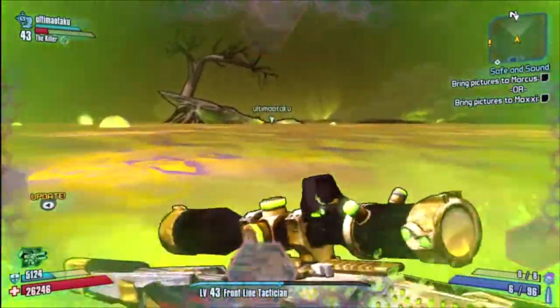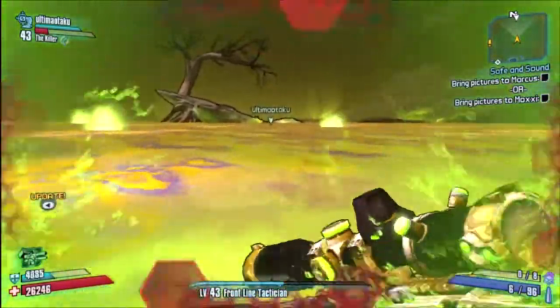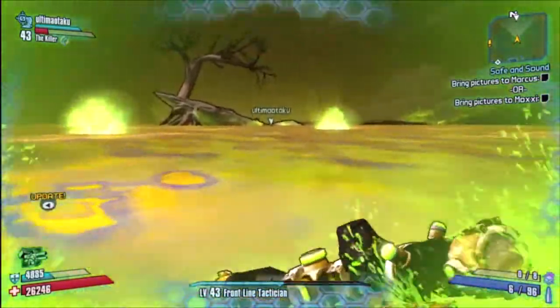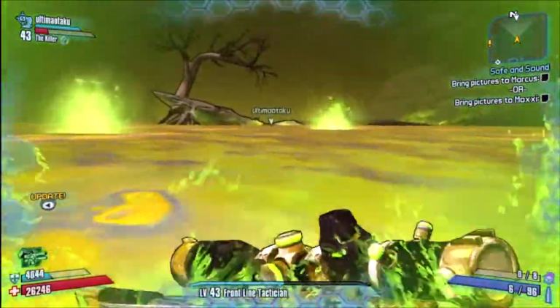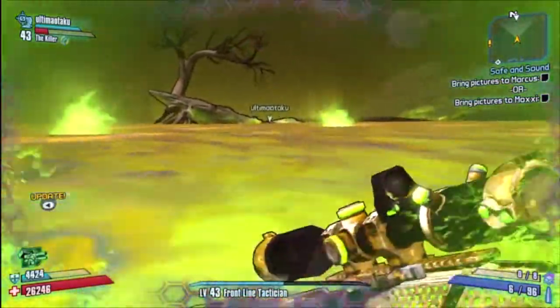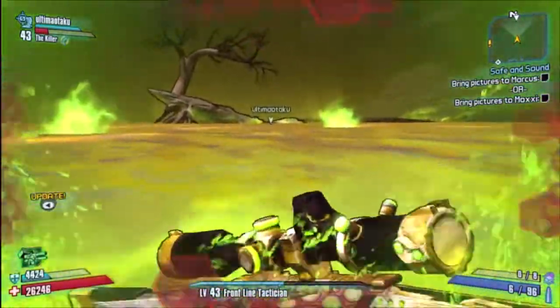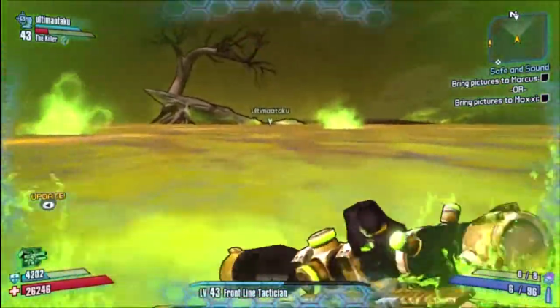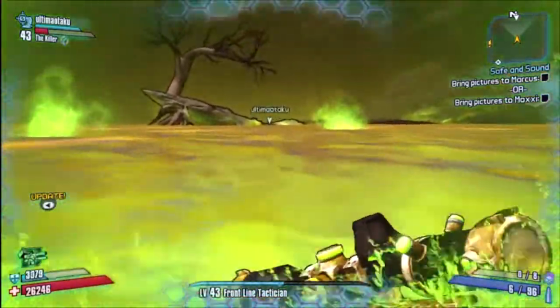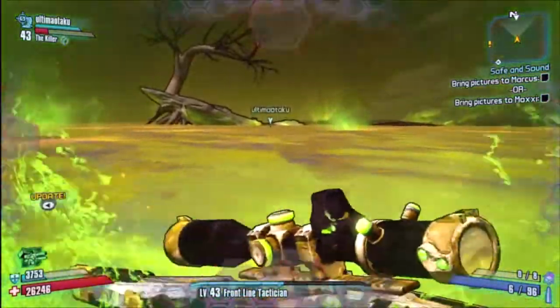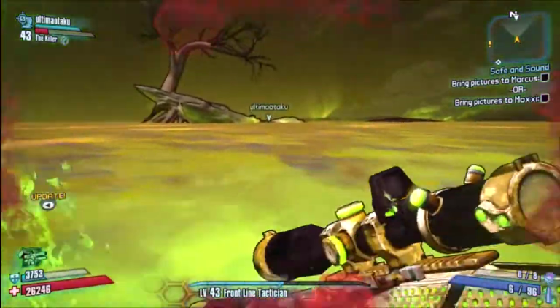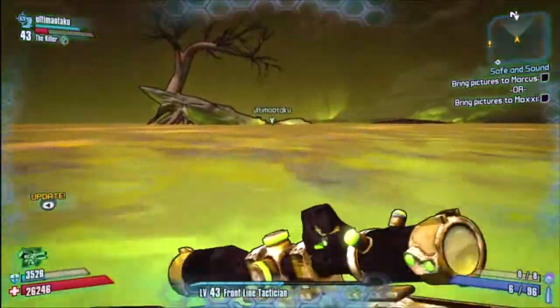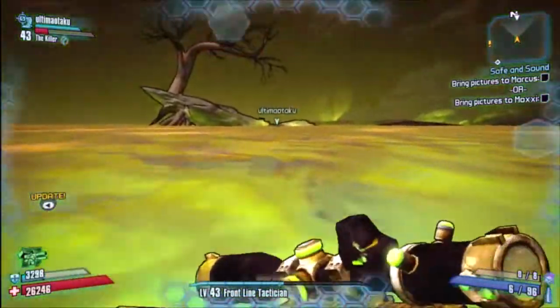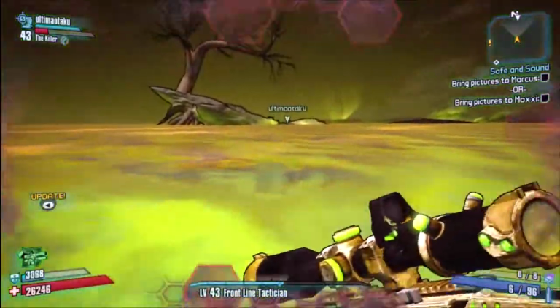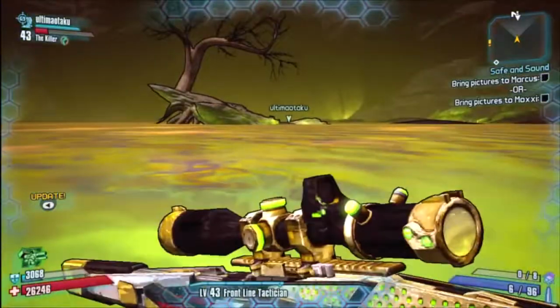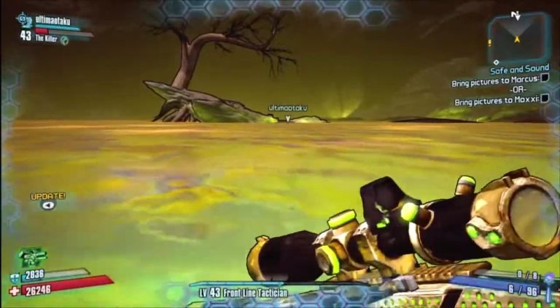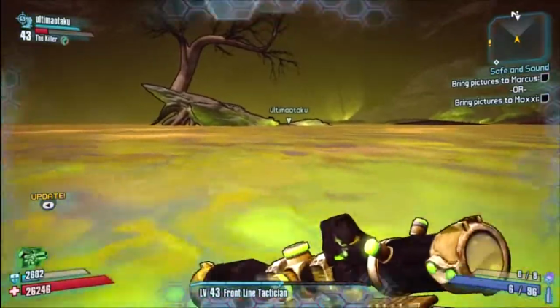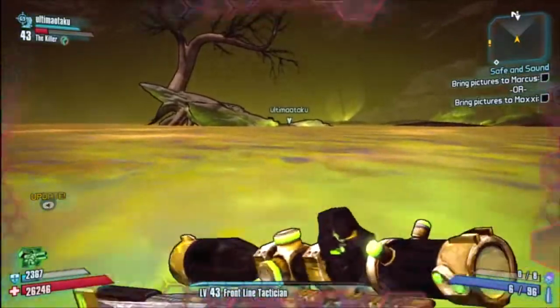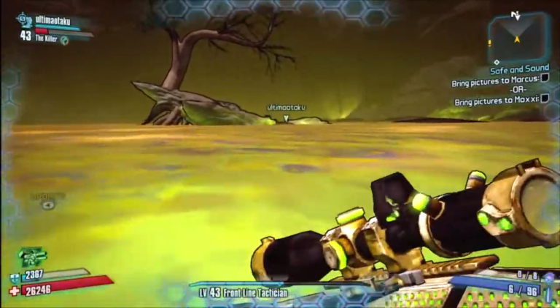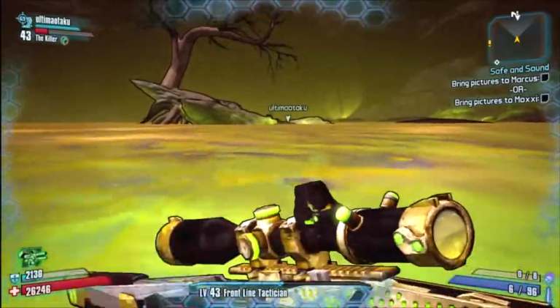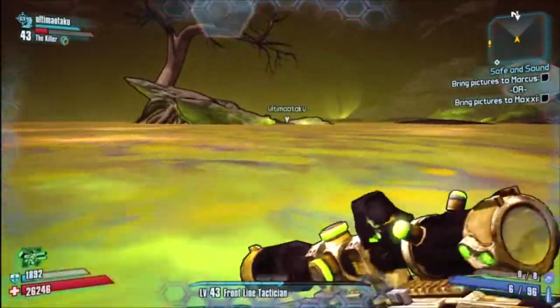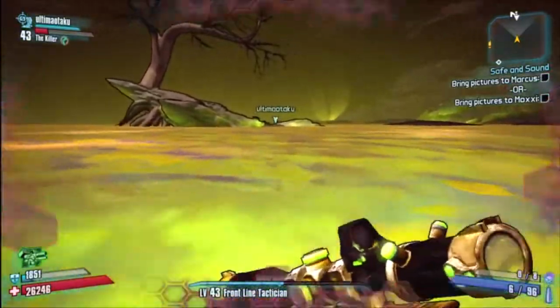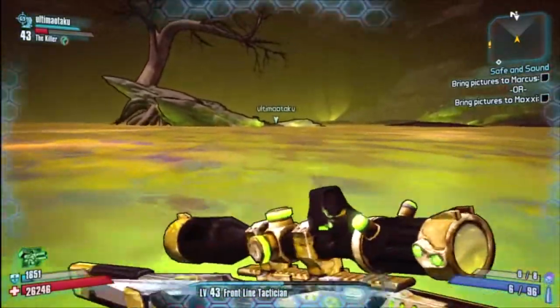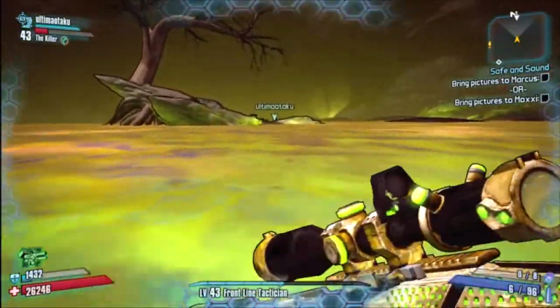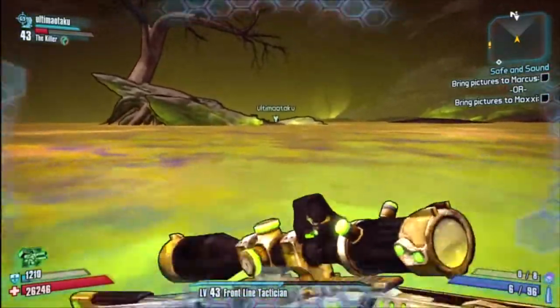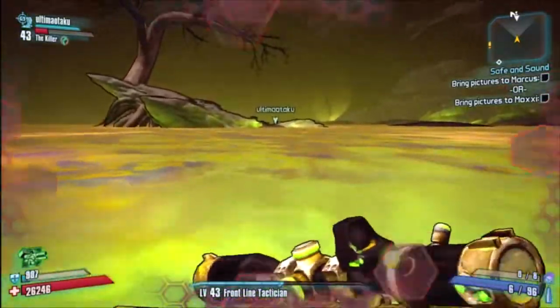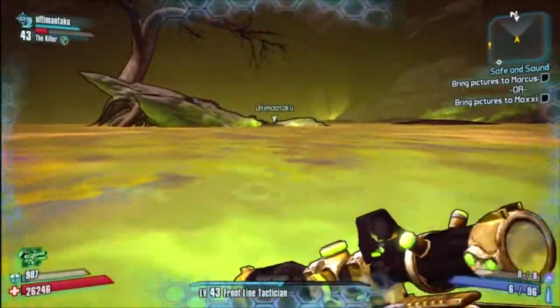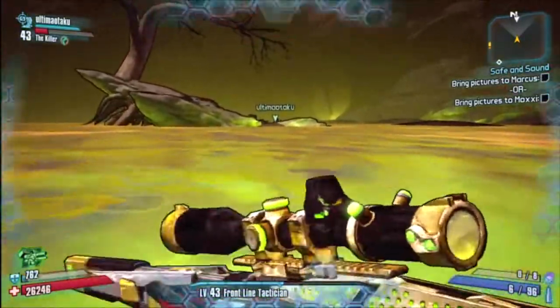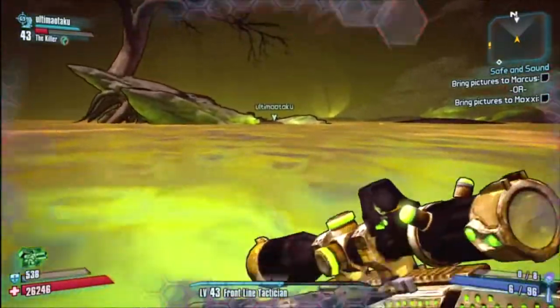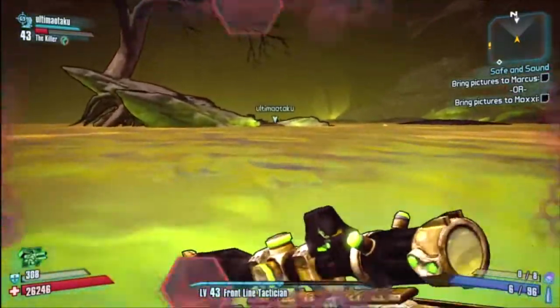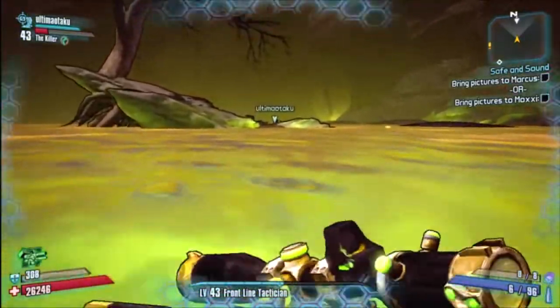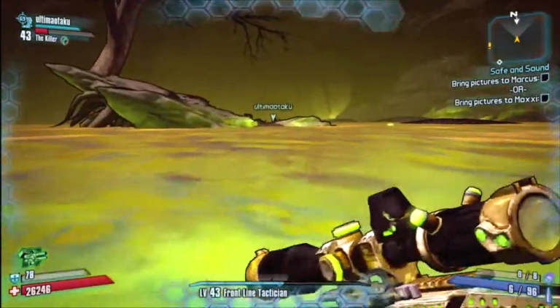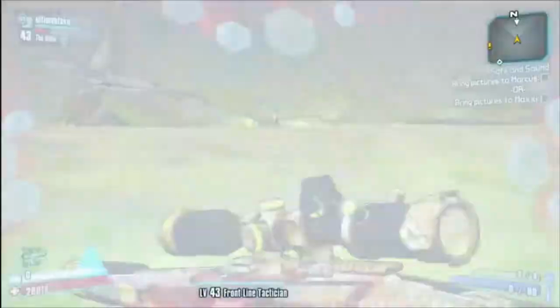If you're dying, you obviously don't have a big enough shield yet. If you're lucky, you might come across one of the shields that has caustic resistance on it — that'll help heaps.